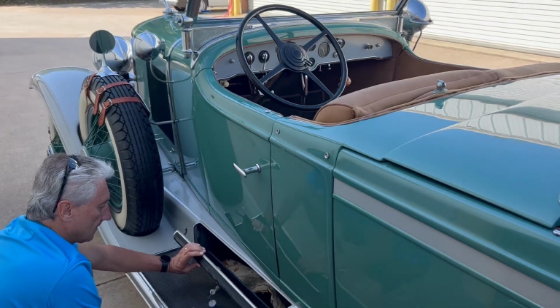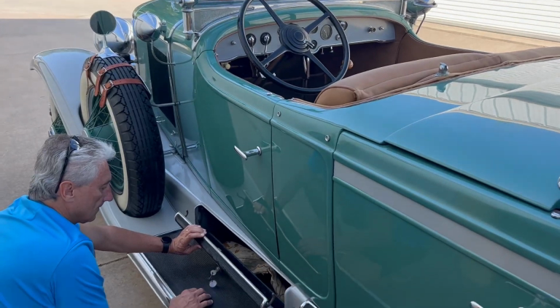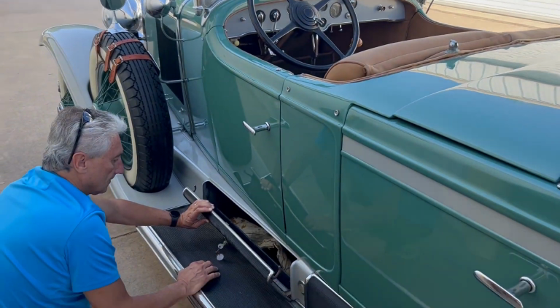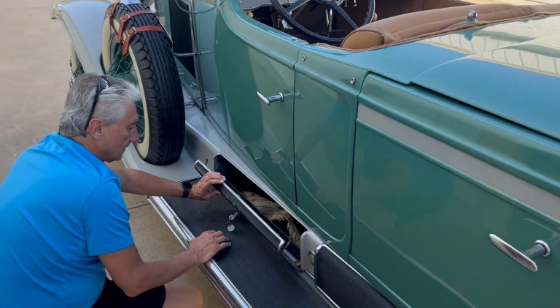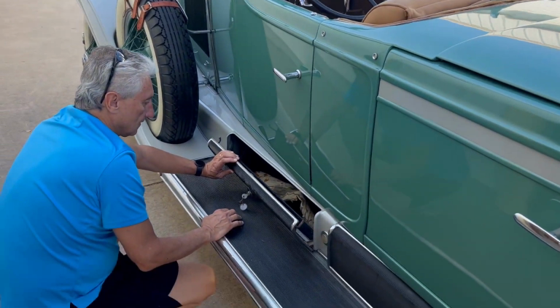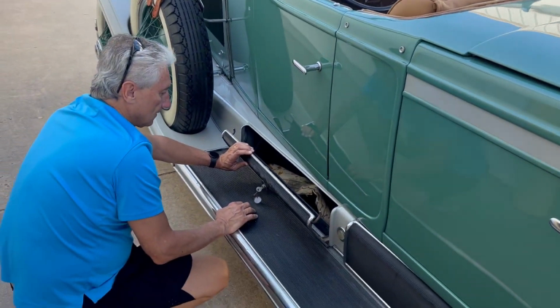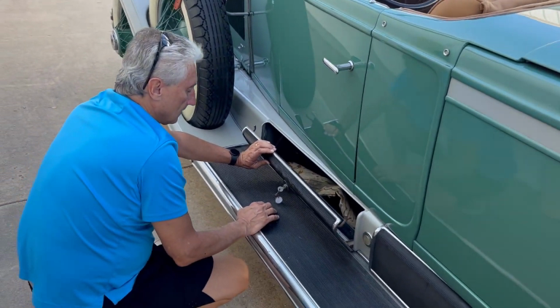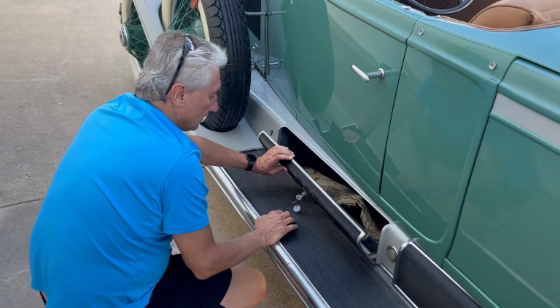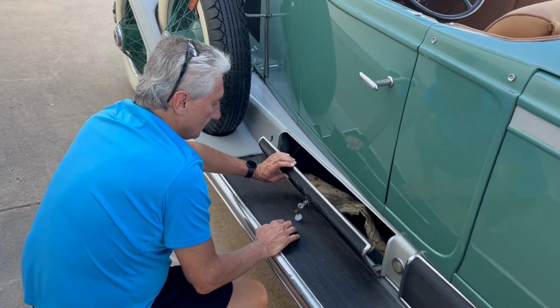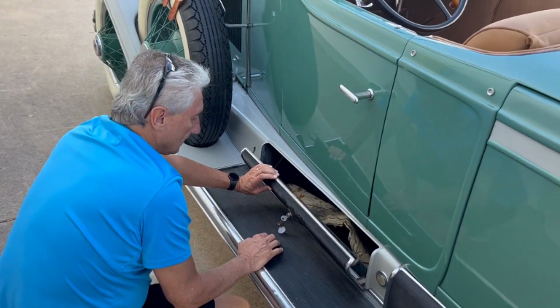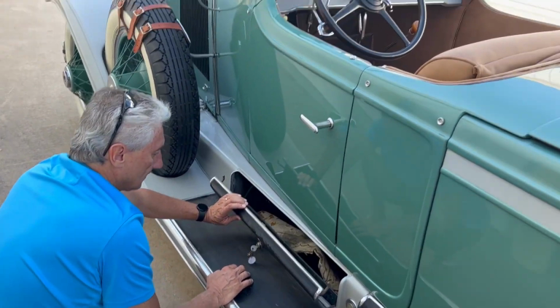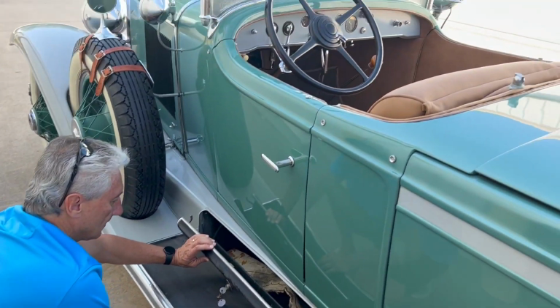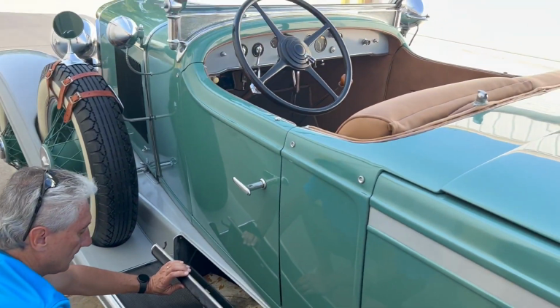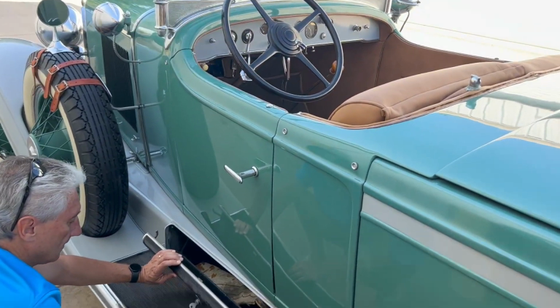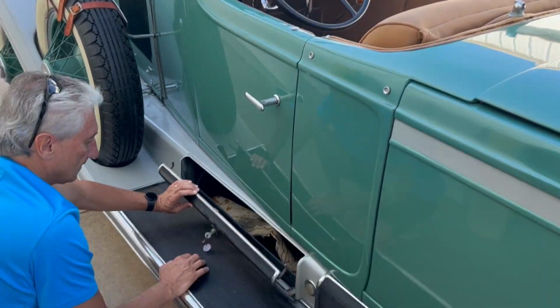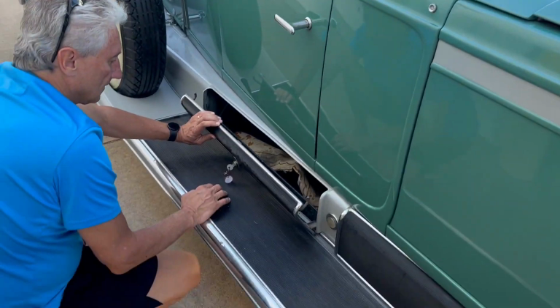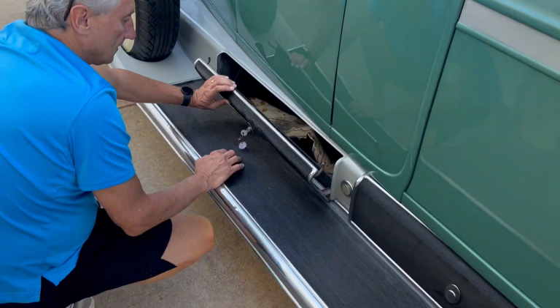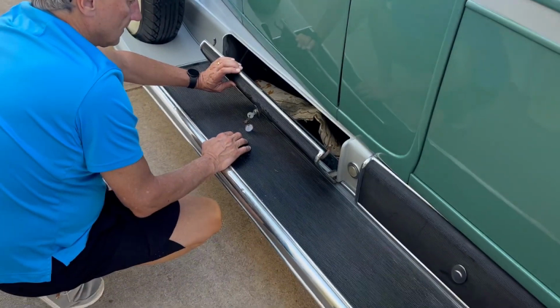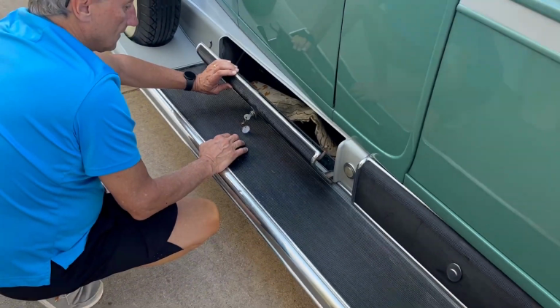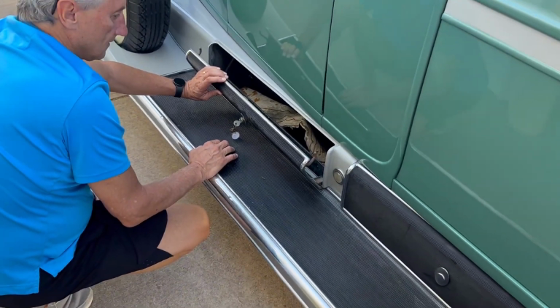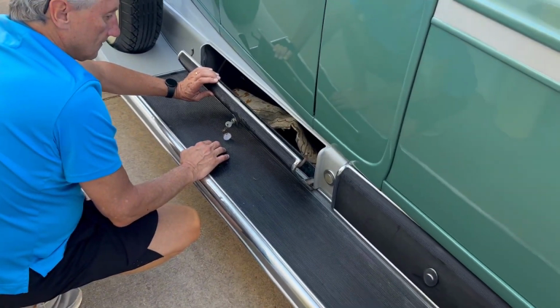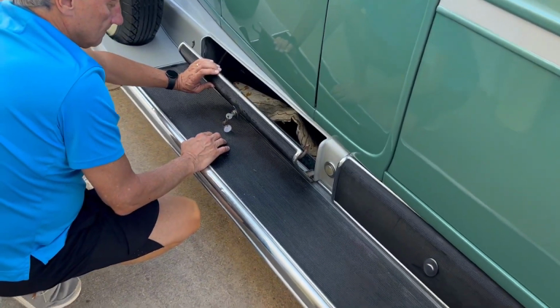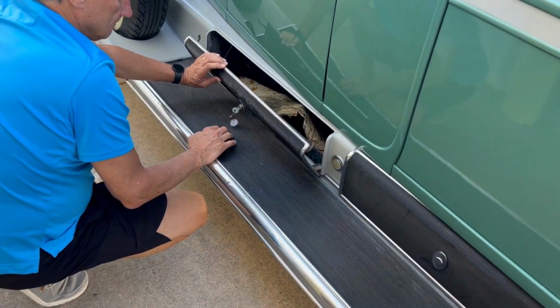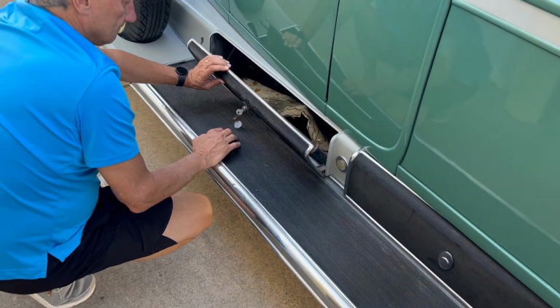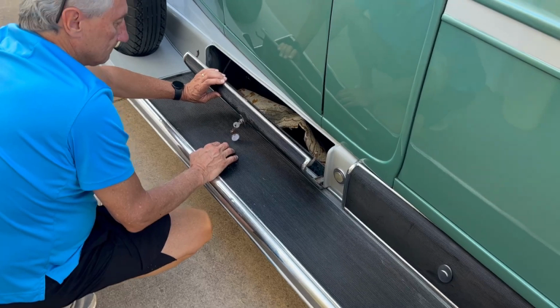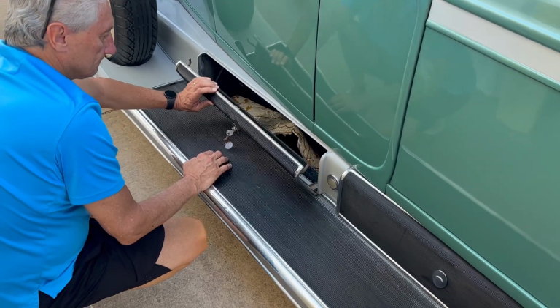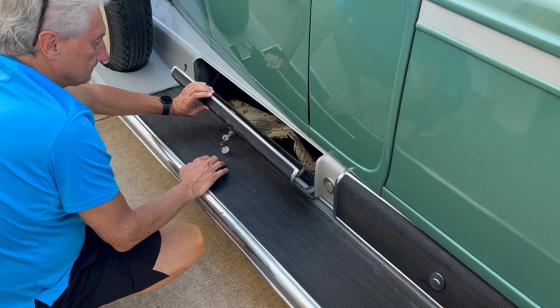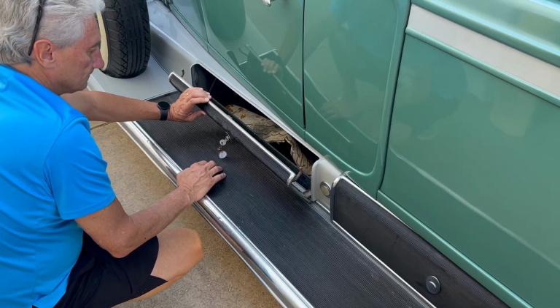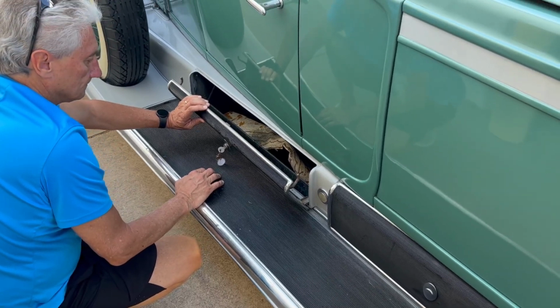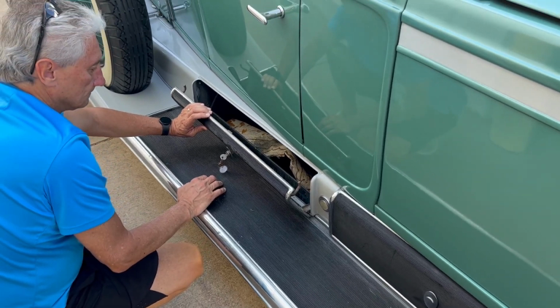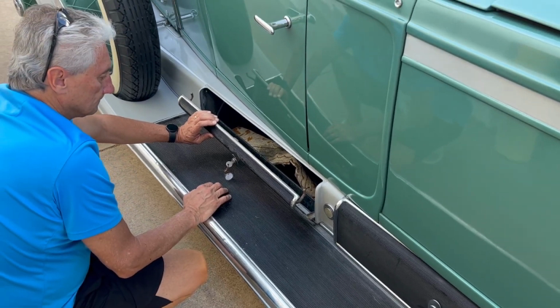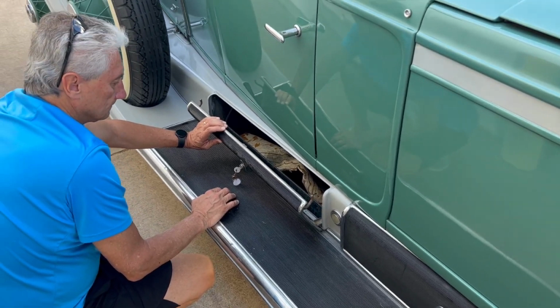Okay, we're here this morning. We're going to do a little driving video. One of the potential bidders, Lee, was looking here showing us these compartments too.